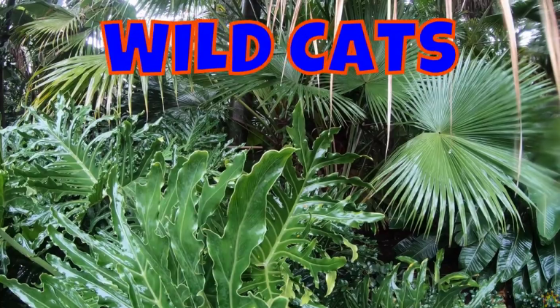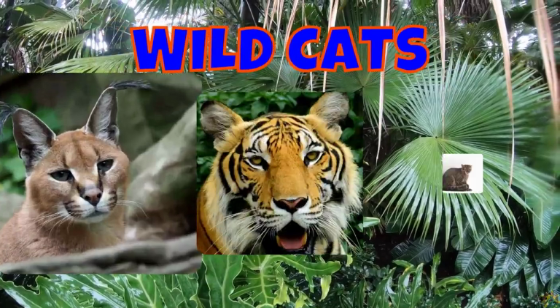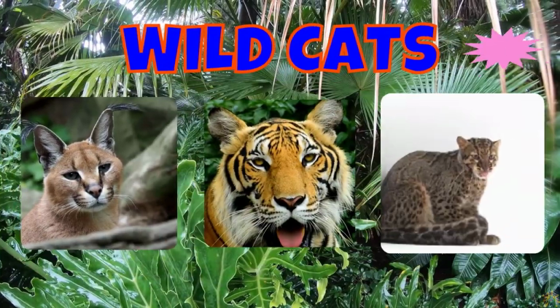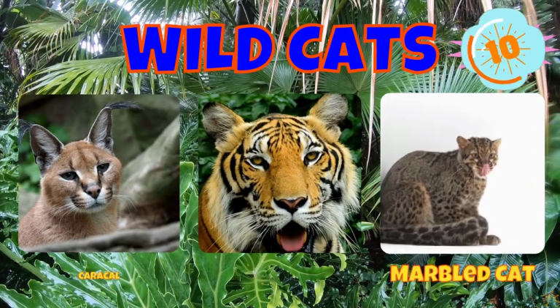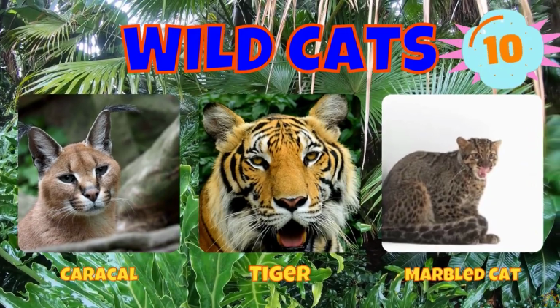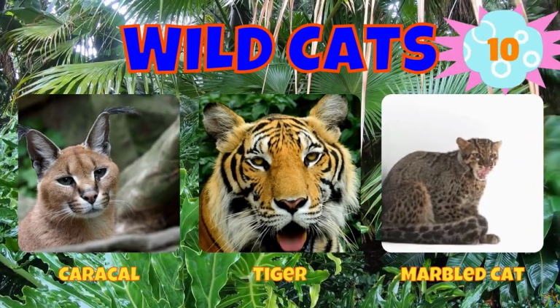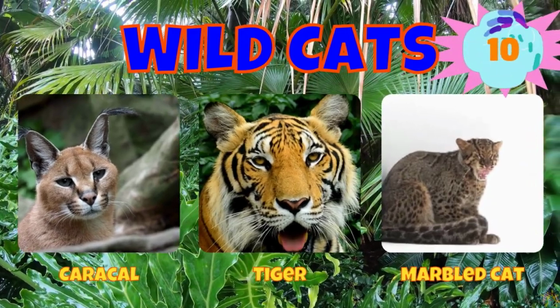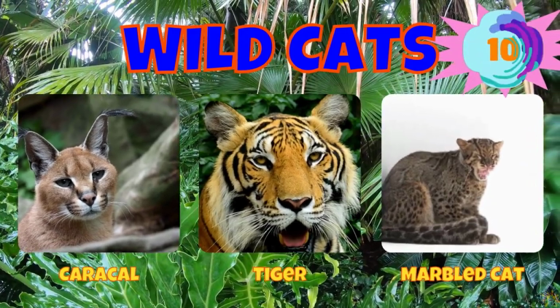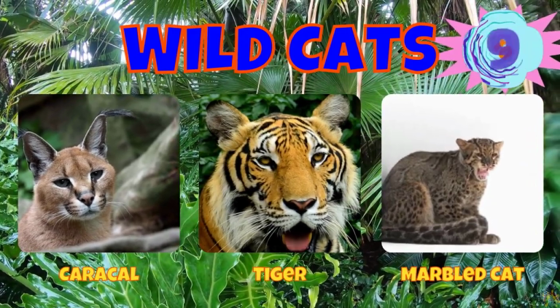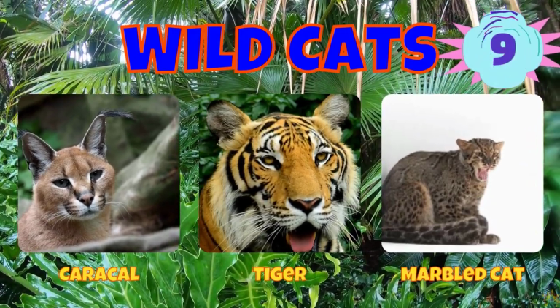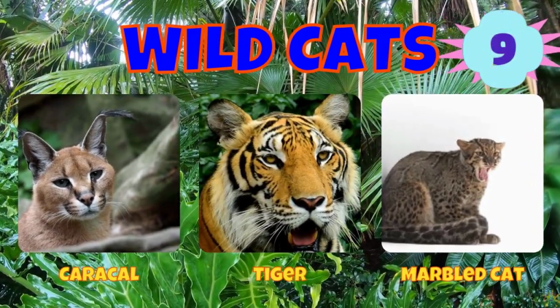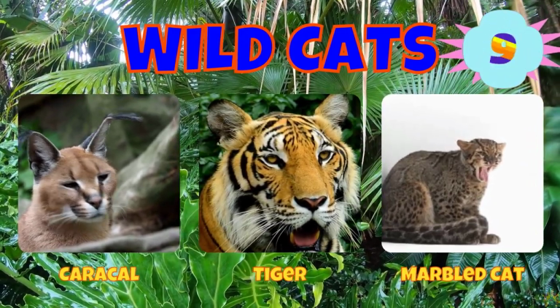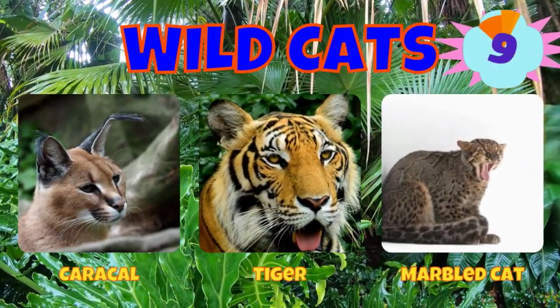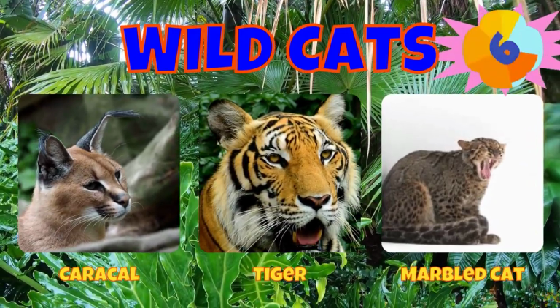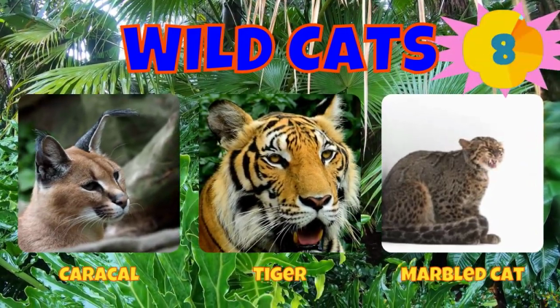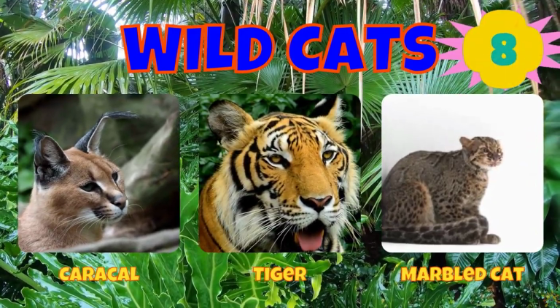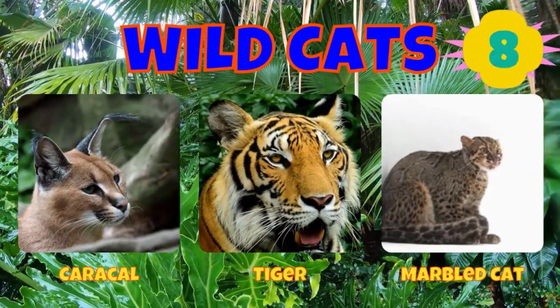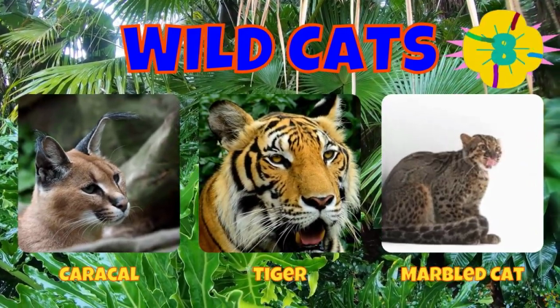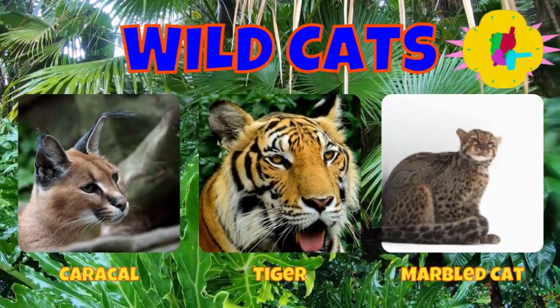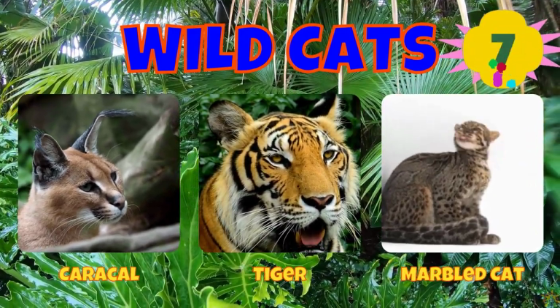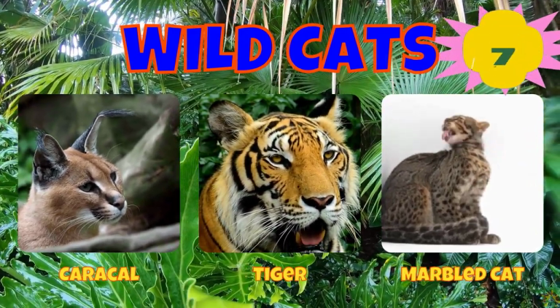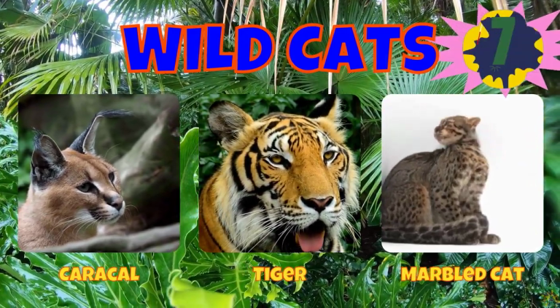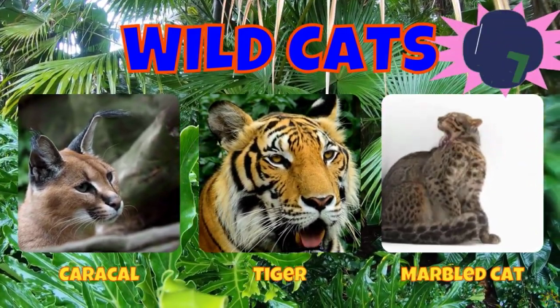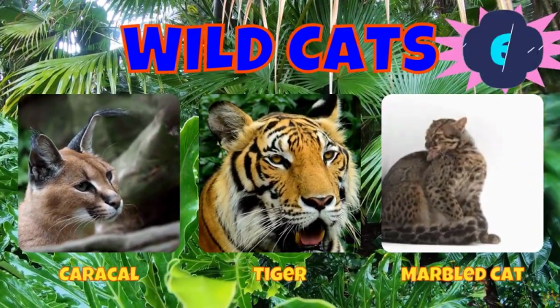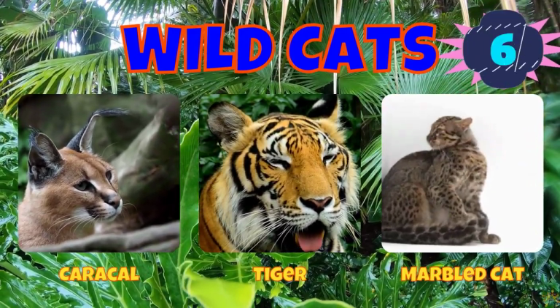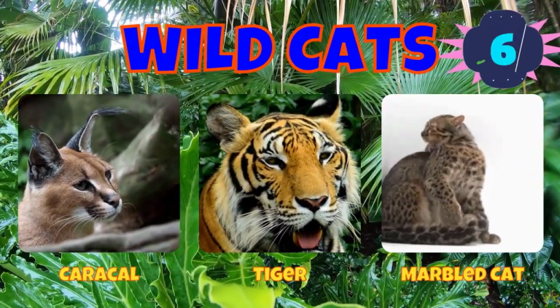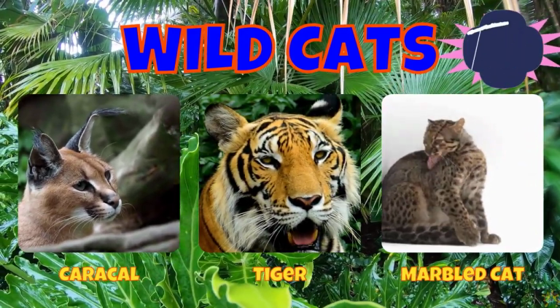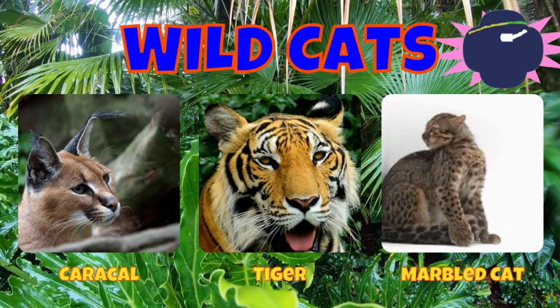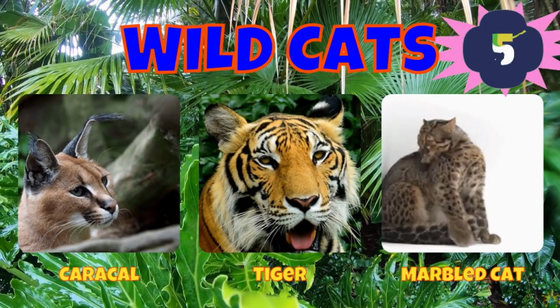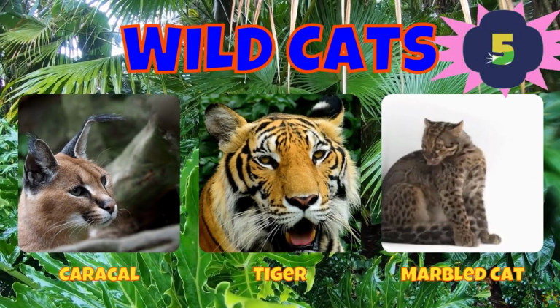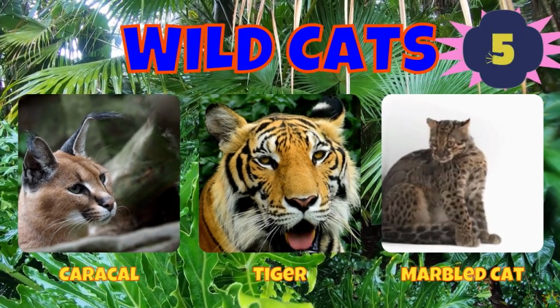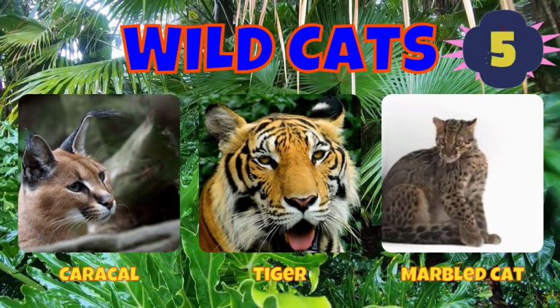Would you choose a caracal, a tiger, or a marble cat?